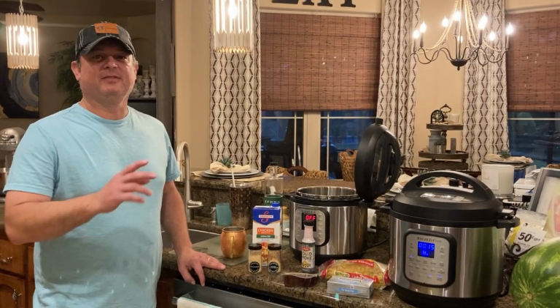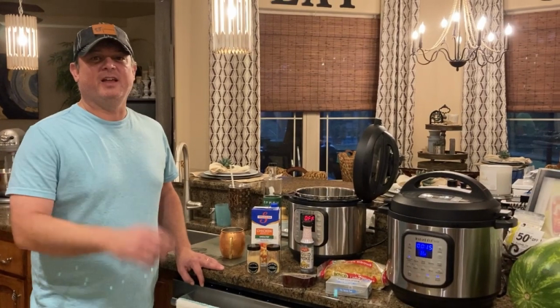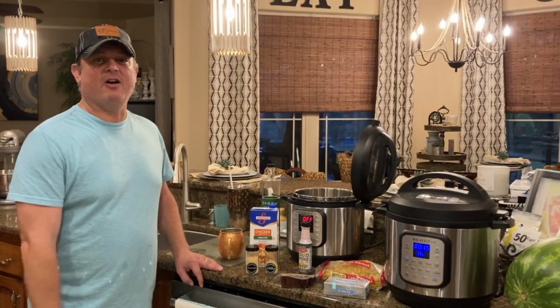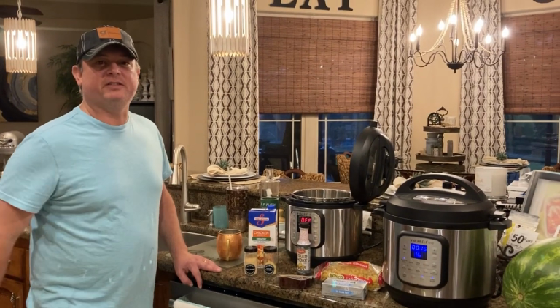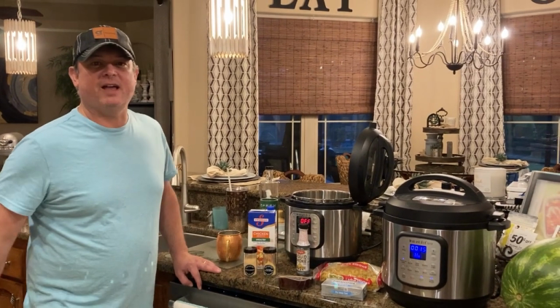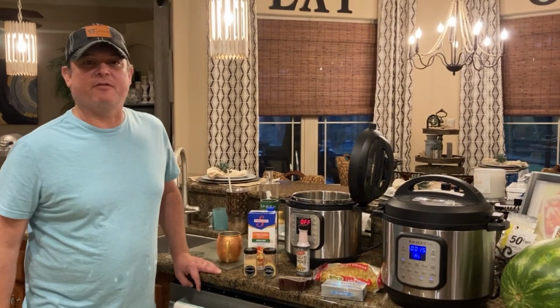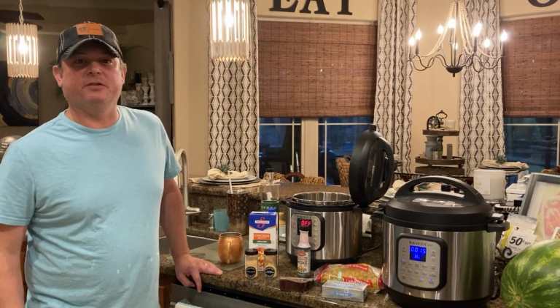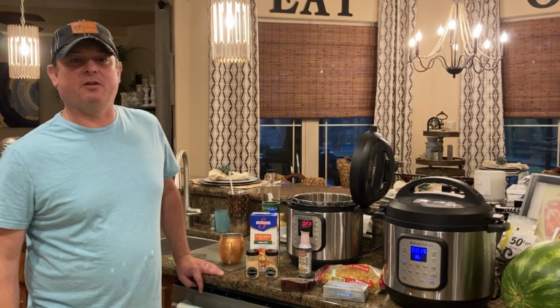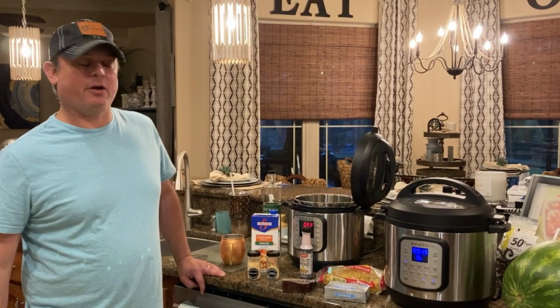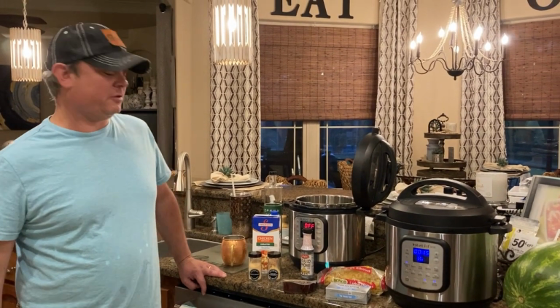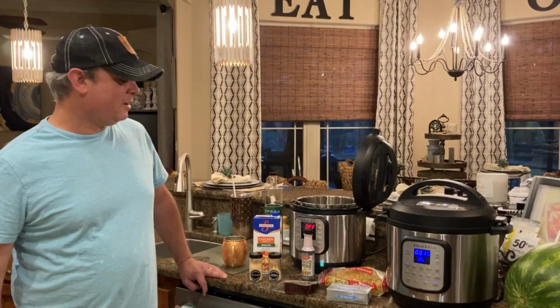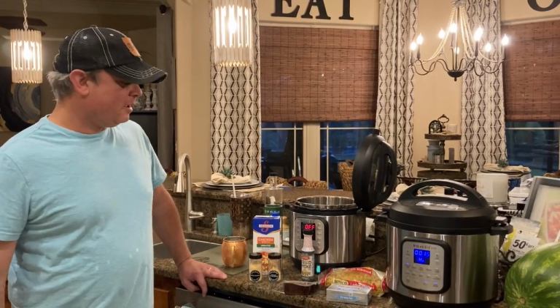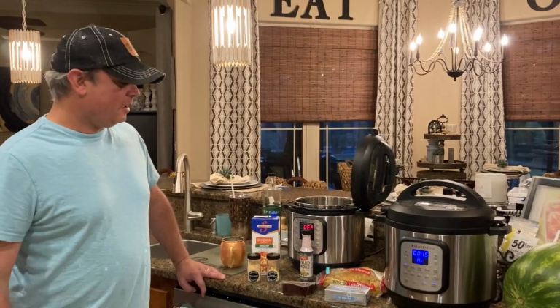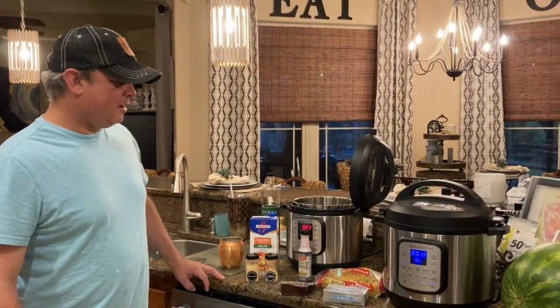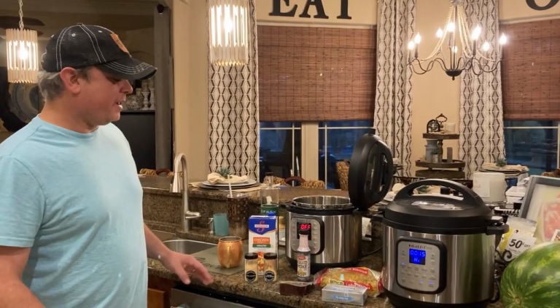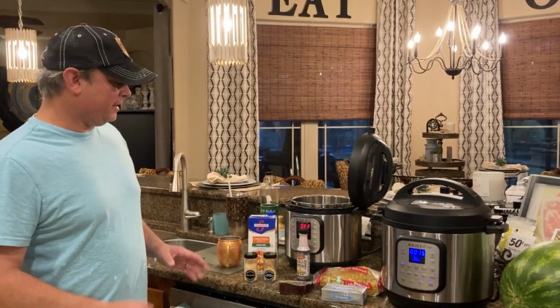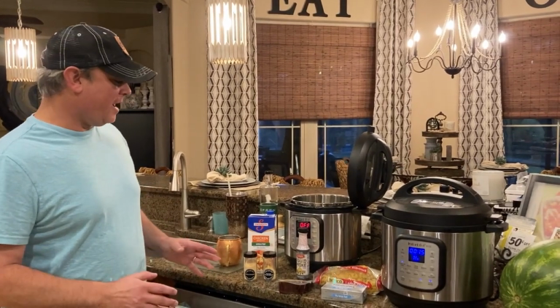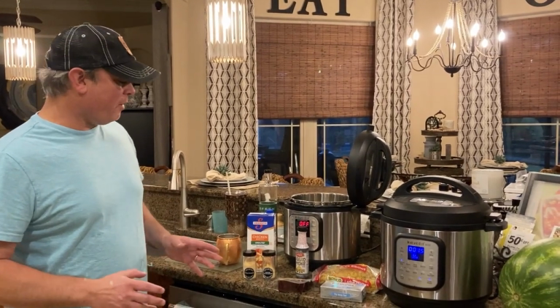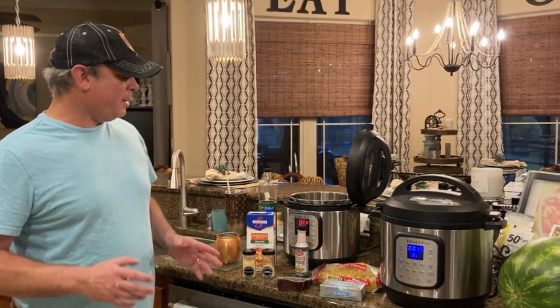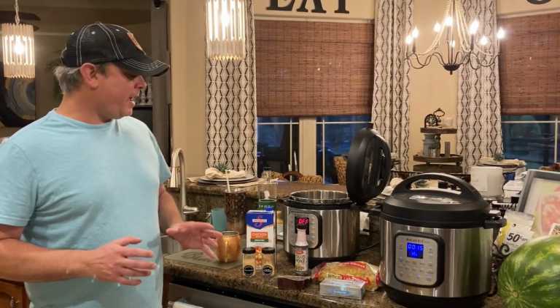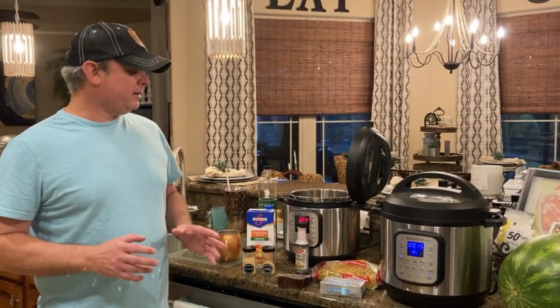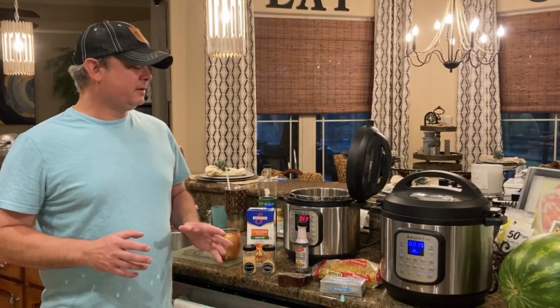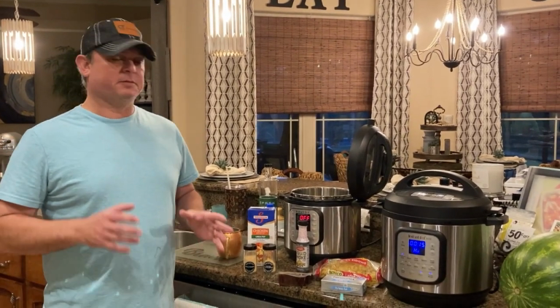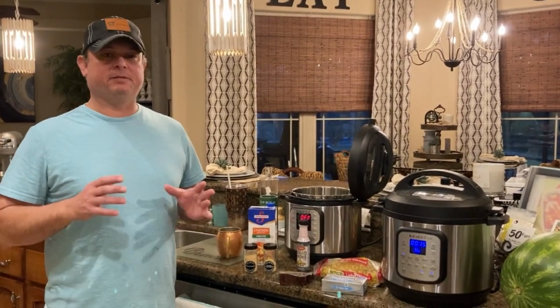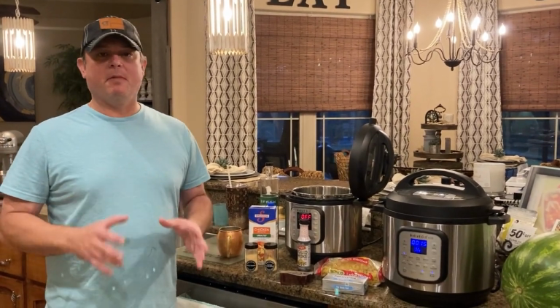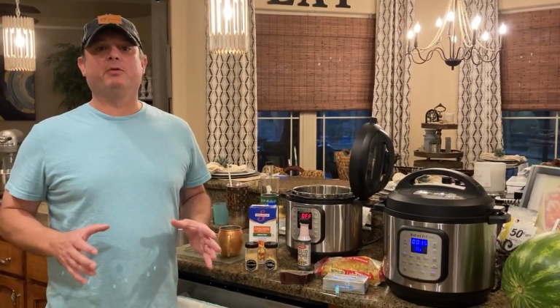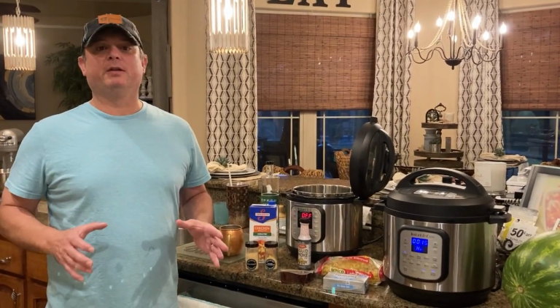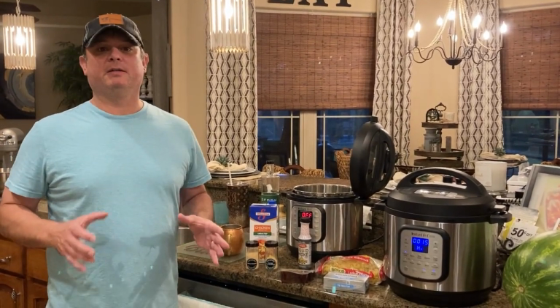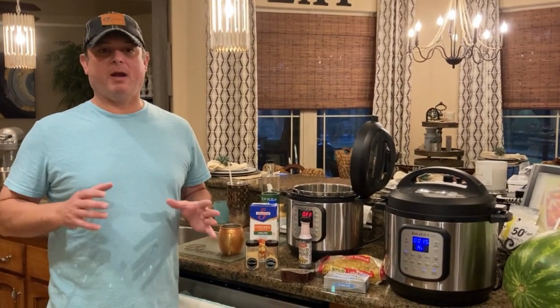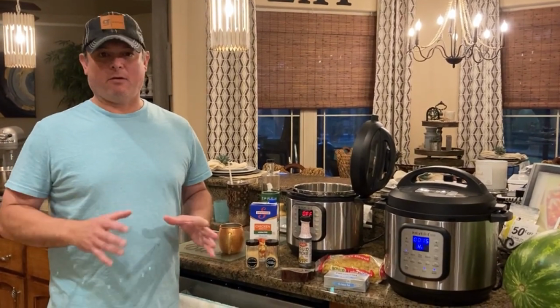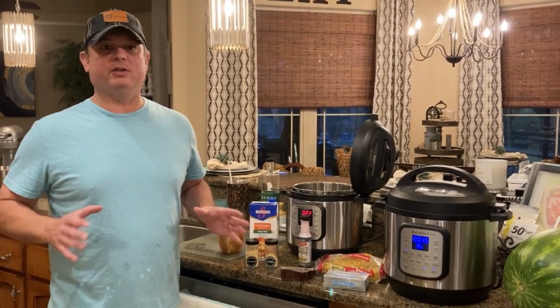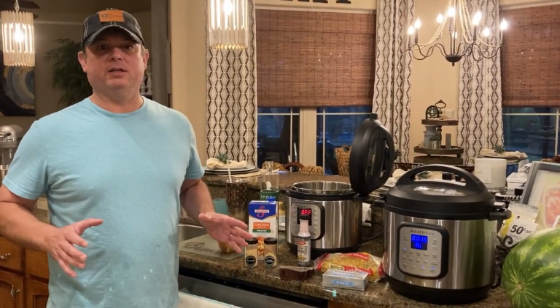Hey y'all, this is Ak from Meals Under Pressure. Tonight we're going to be making some smoked macaroni and cheese.